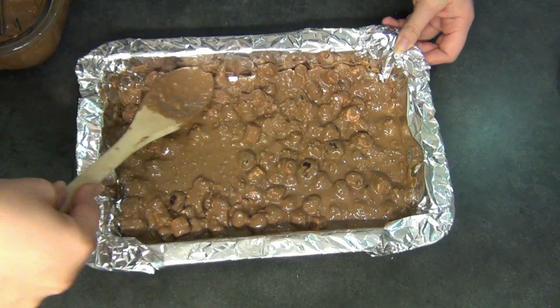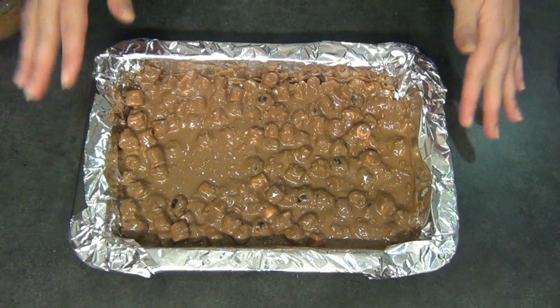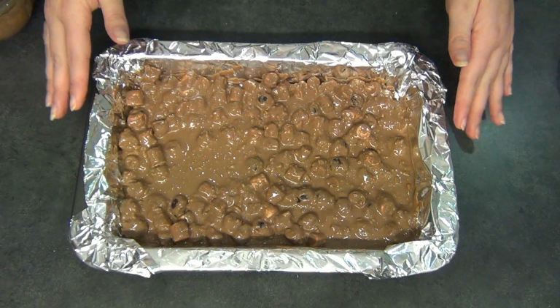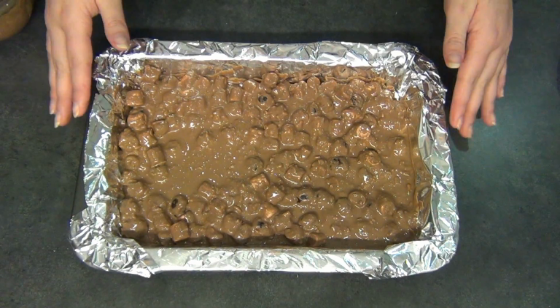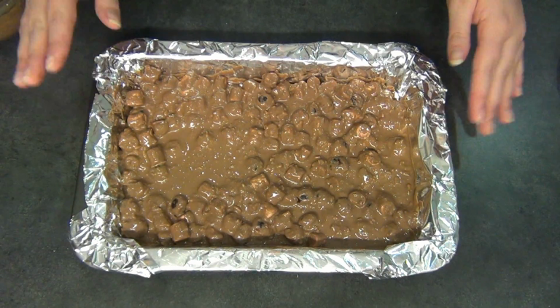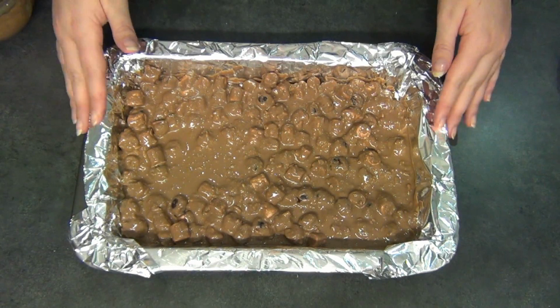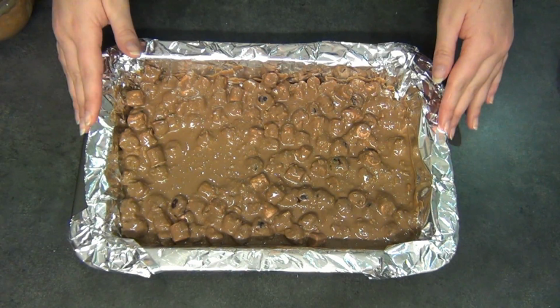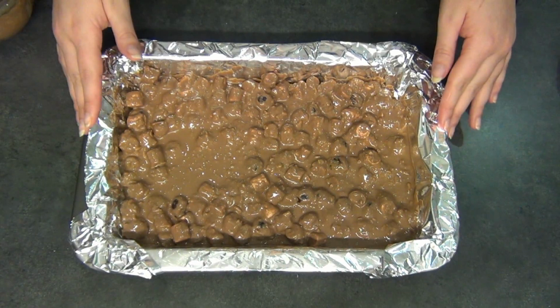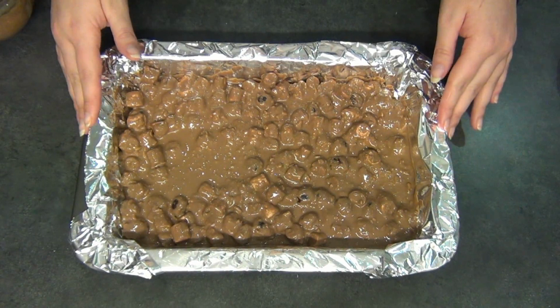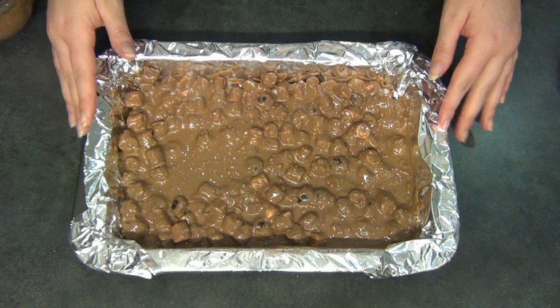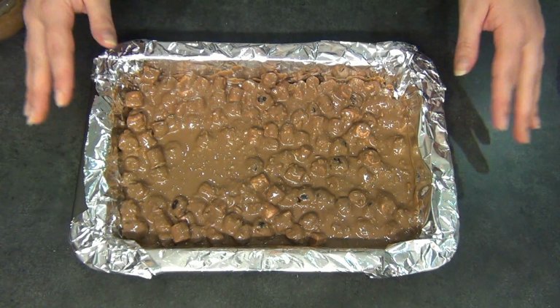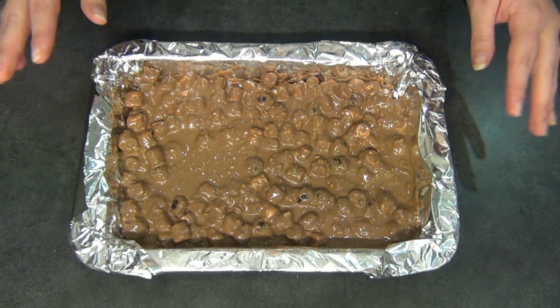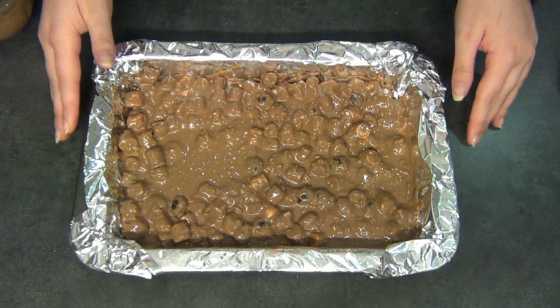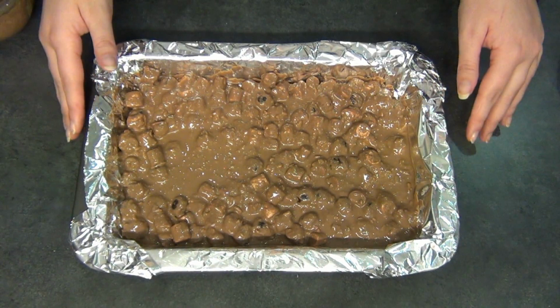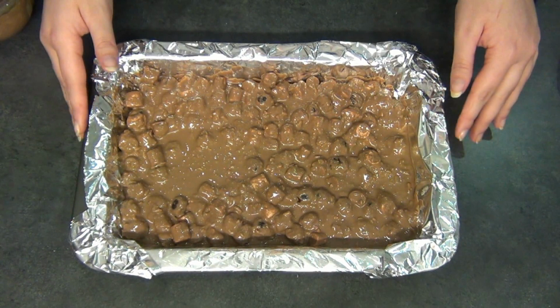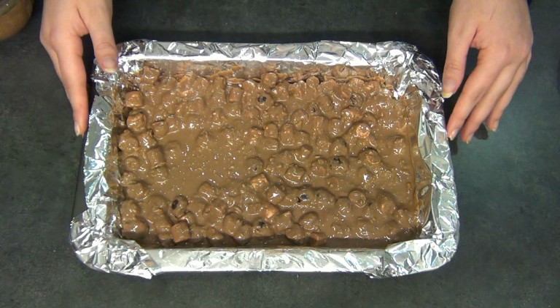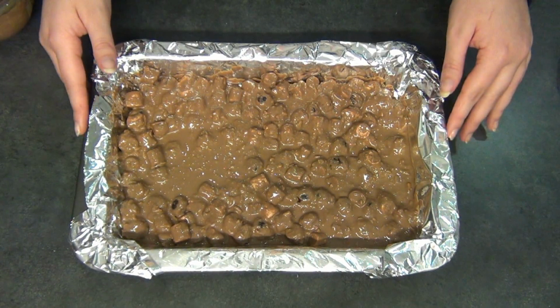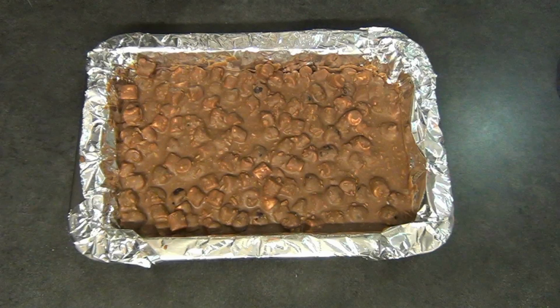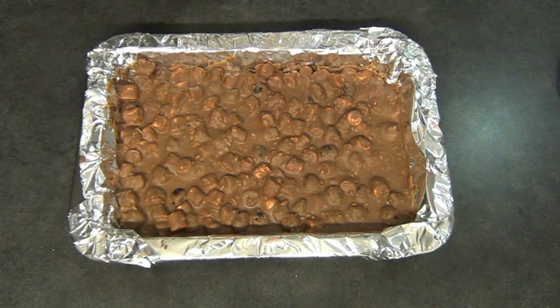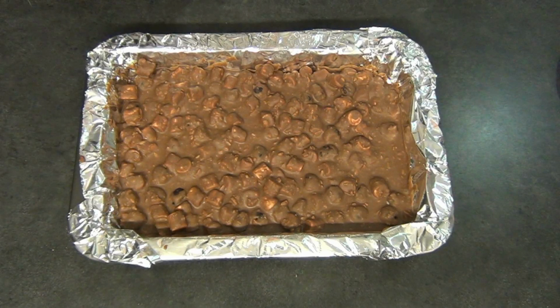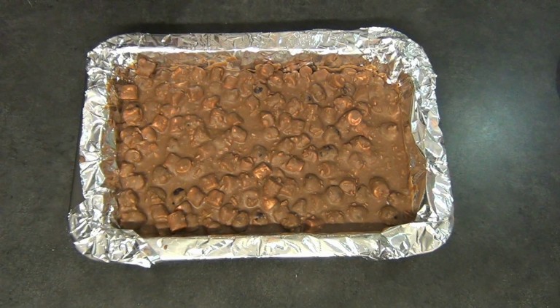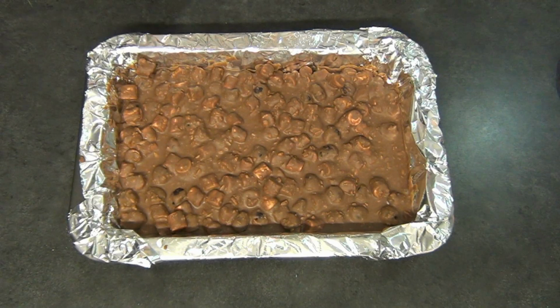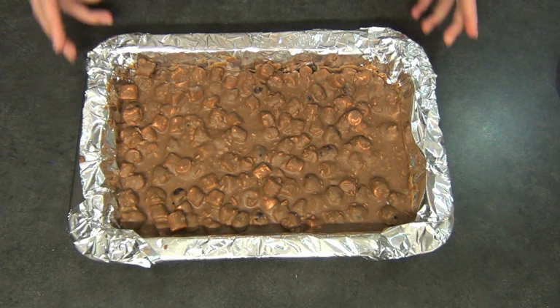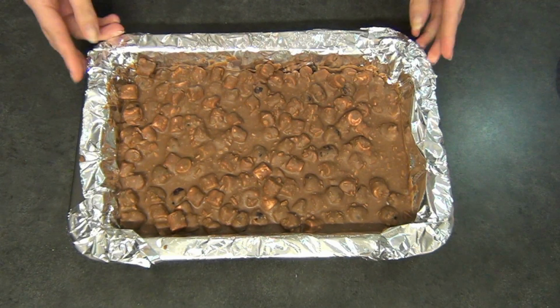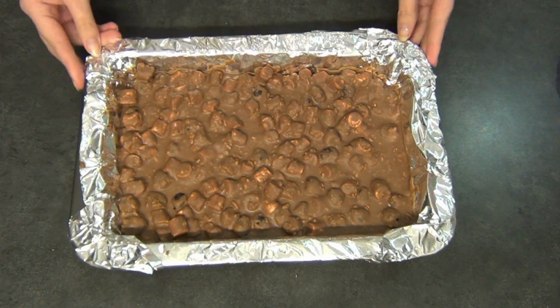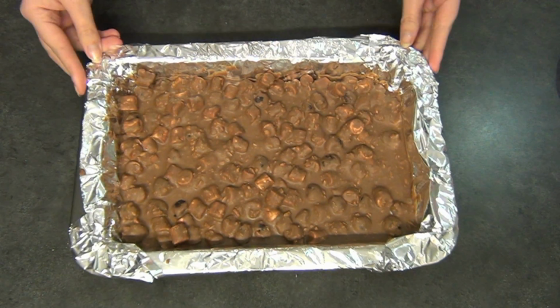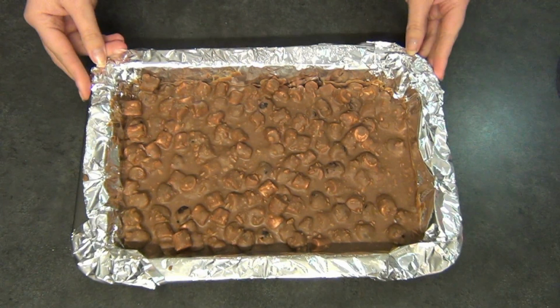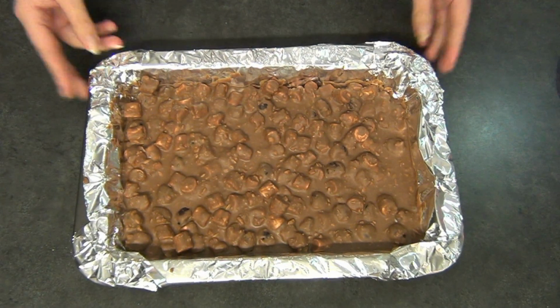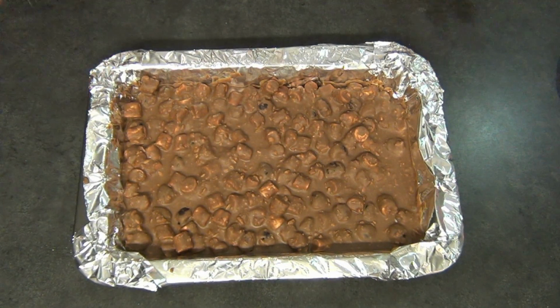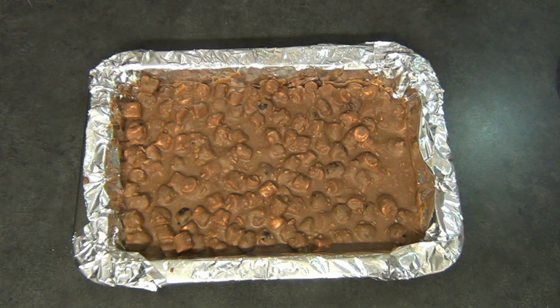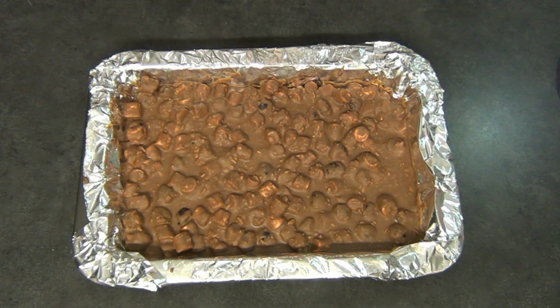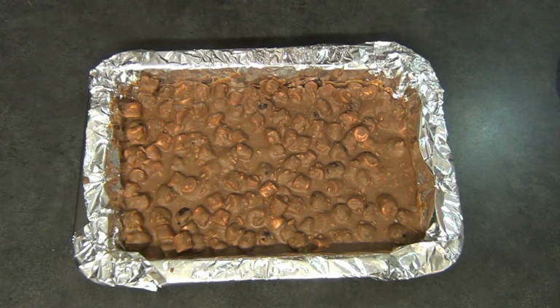Now just pop this tray in the fridge until it's hardened. I've just taken this out of the fridge — it's been about an hour — so I'm just going to continue to cut this up.